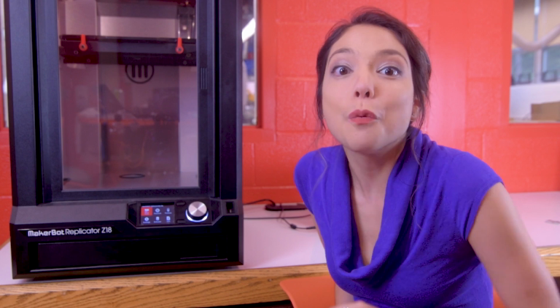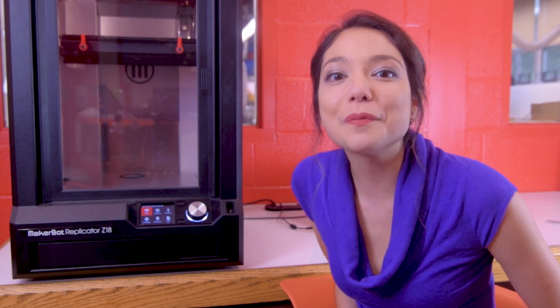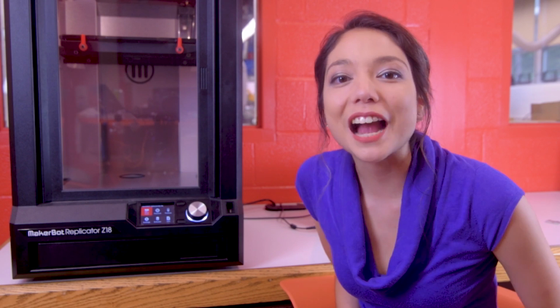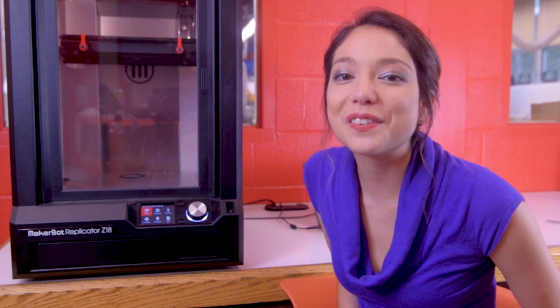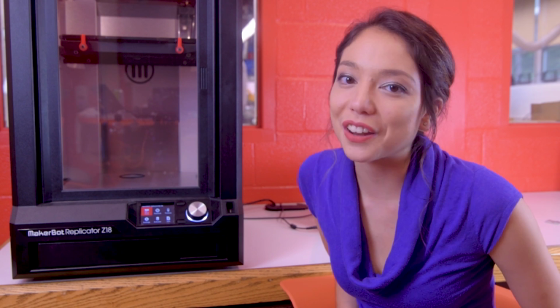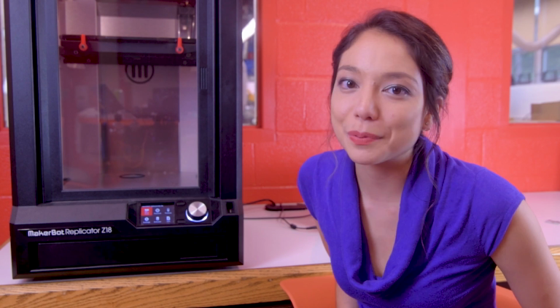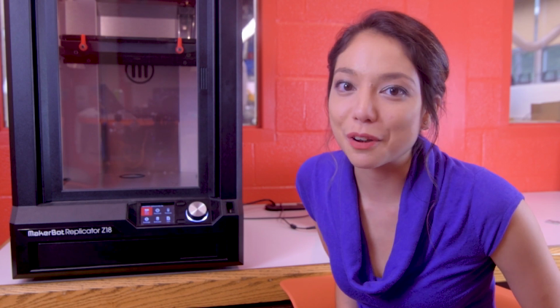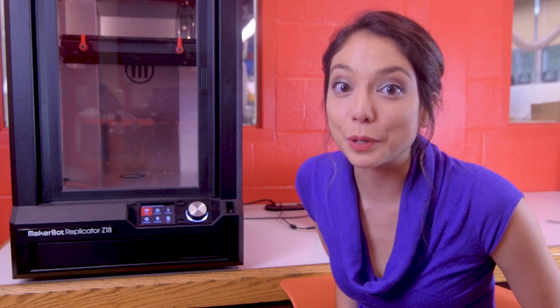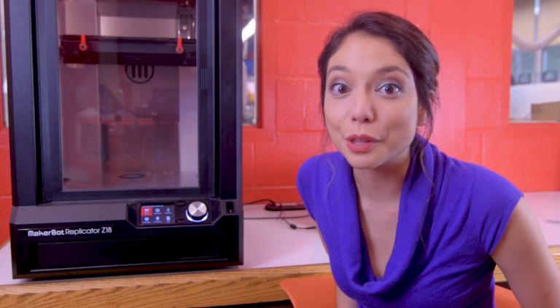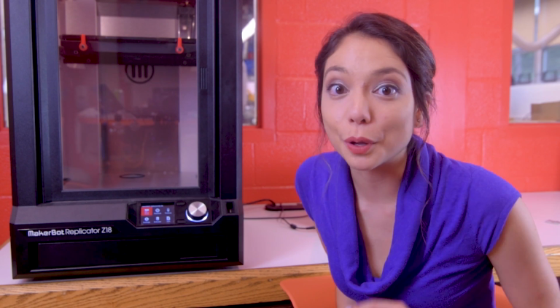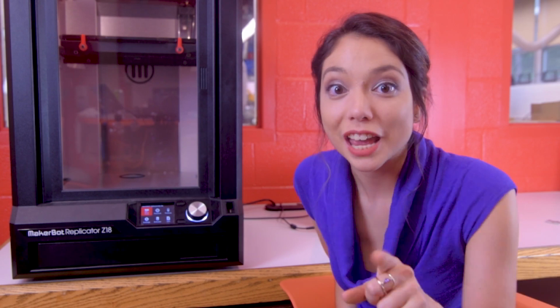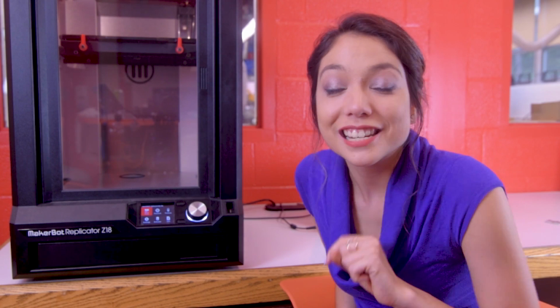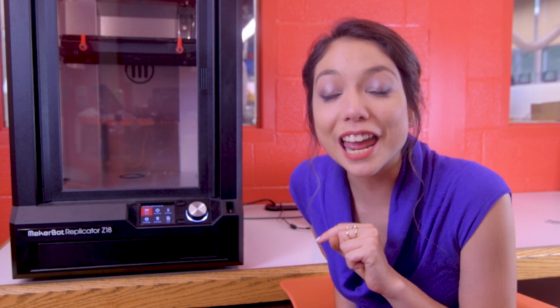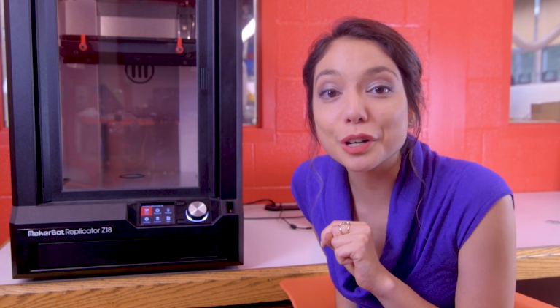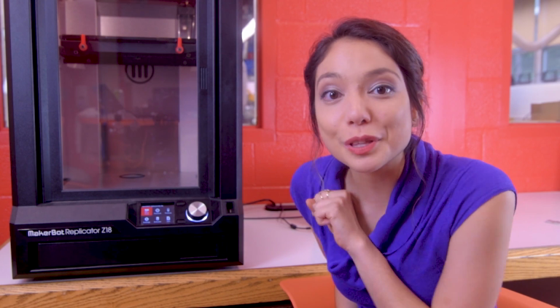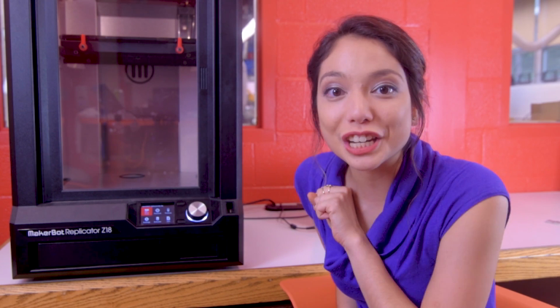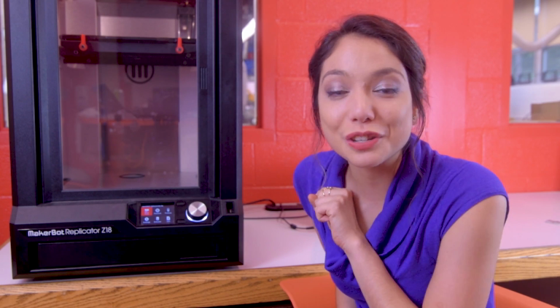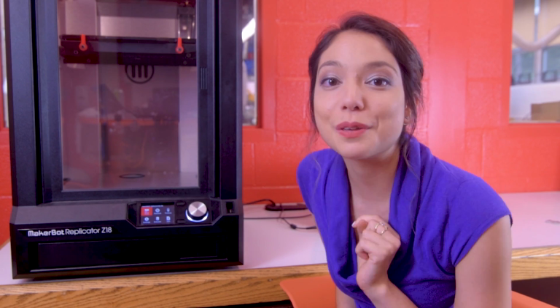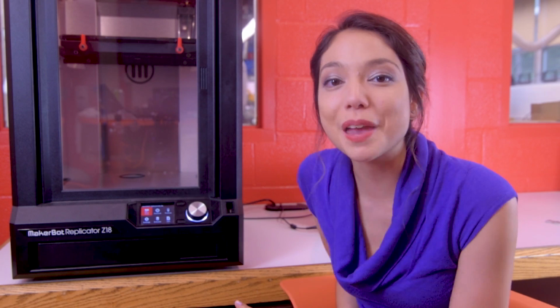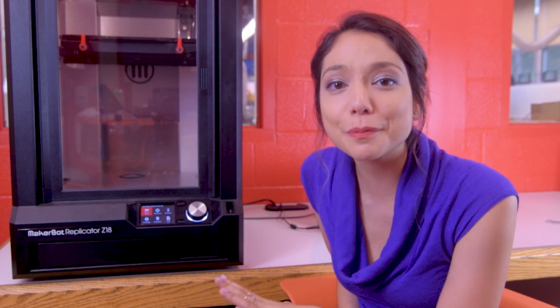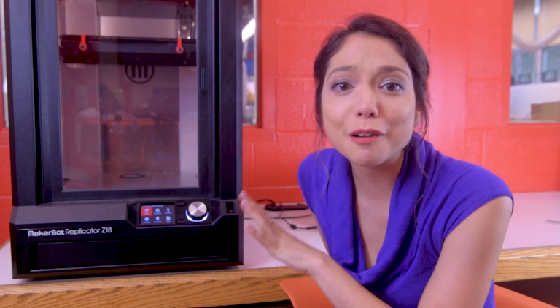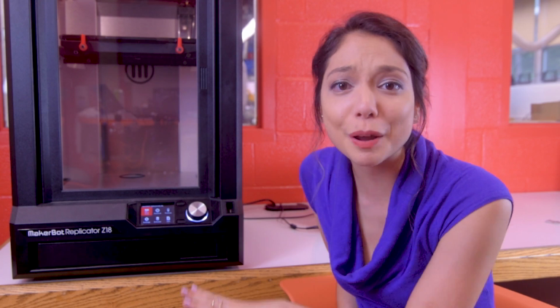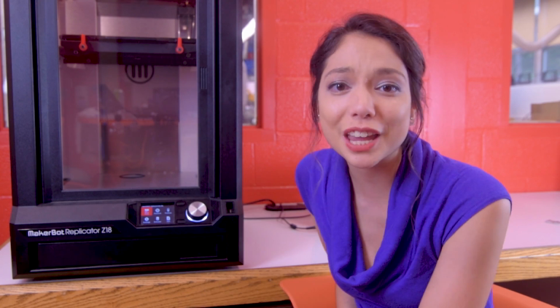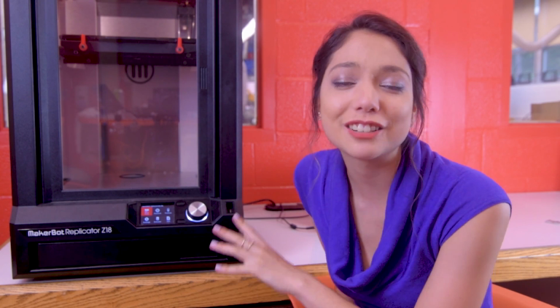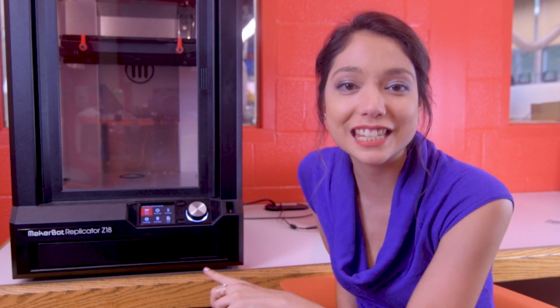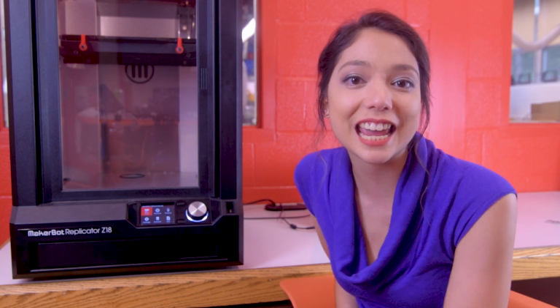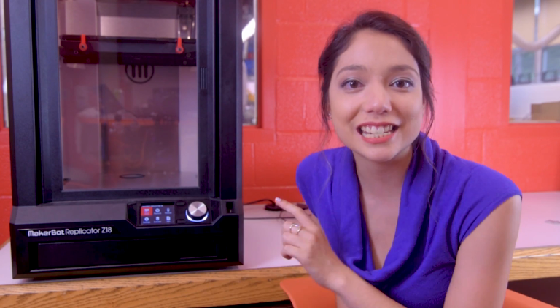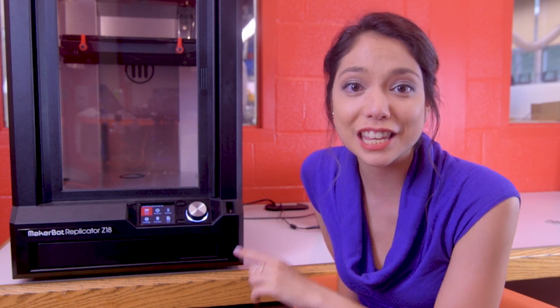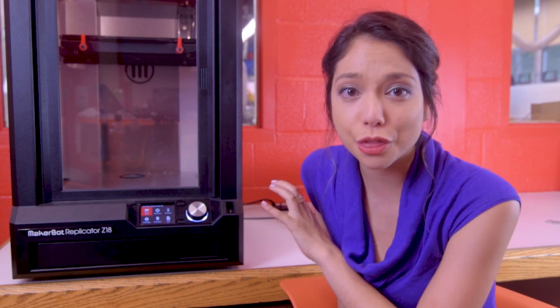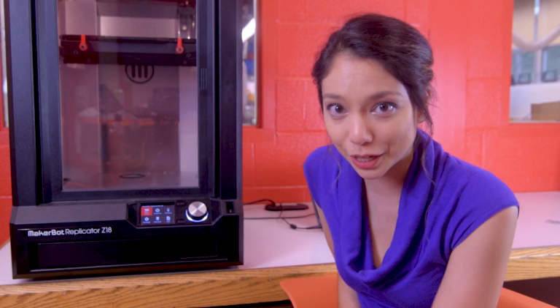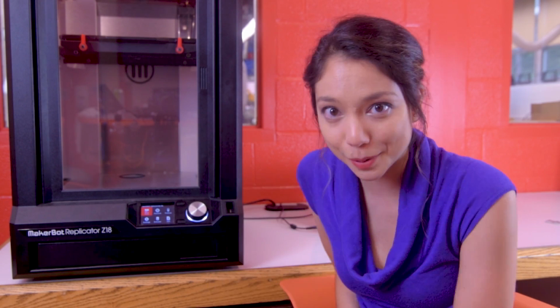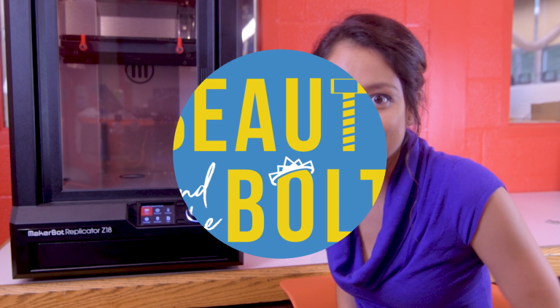Welcome back to another episode of Beauty and the Bold. Today we're going to be learning to use the MakerBot Replicator Z18 3D Printer.